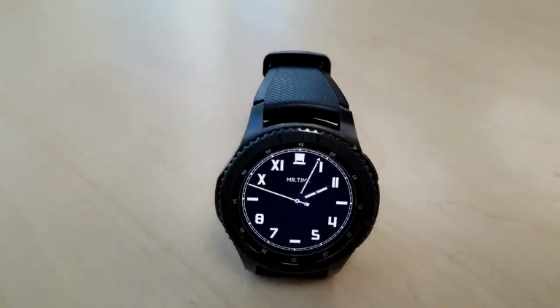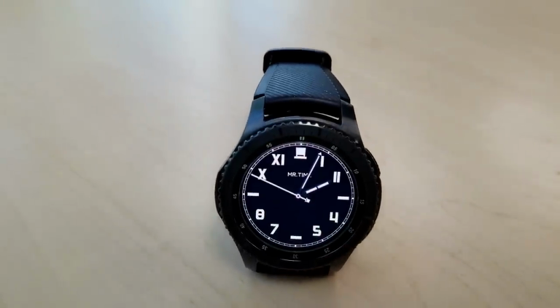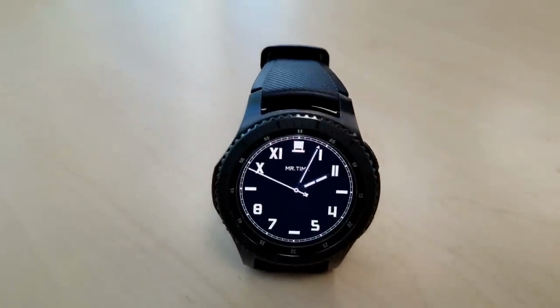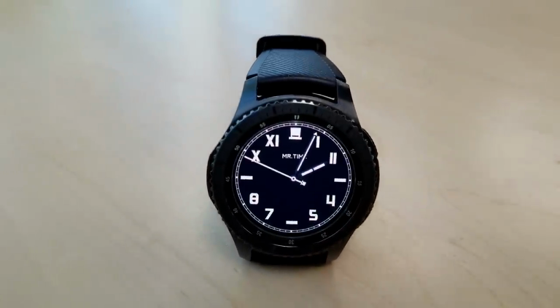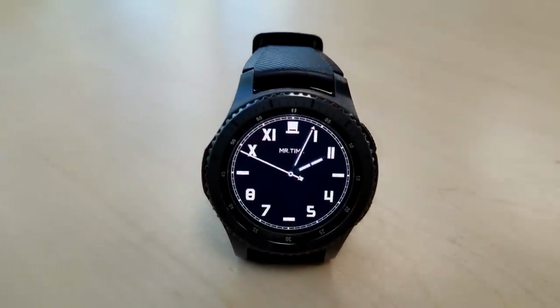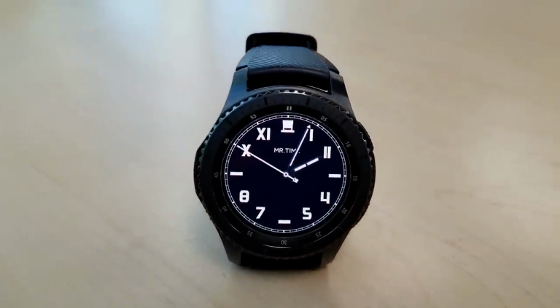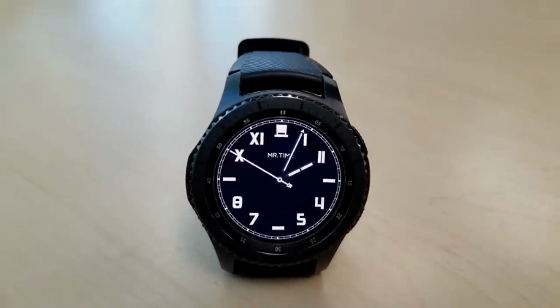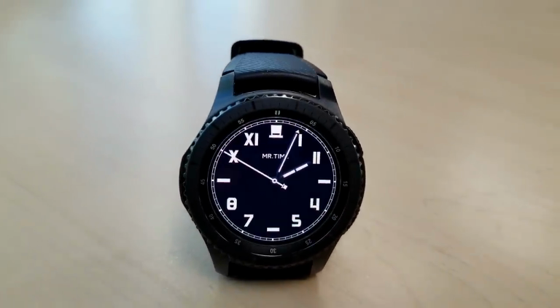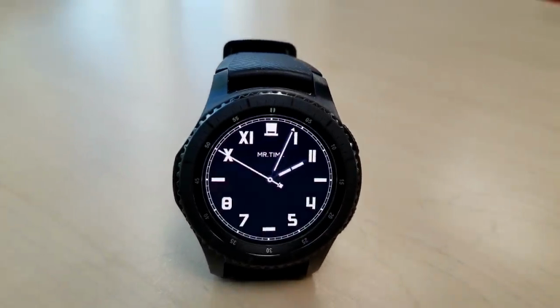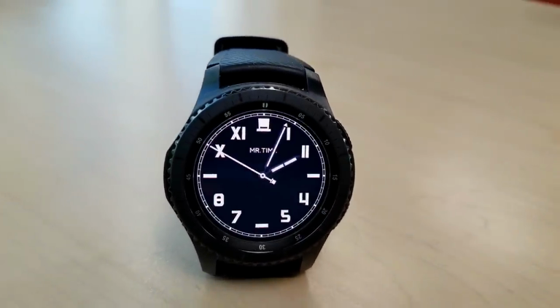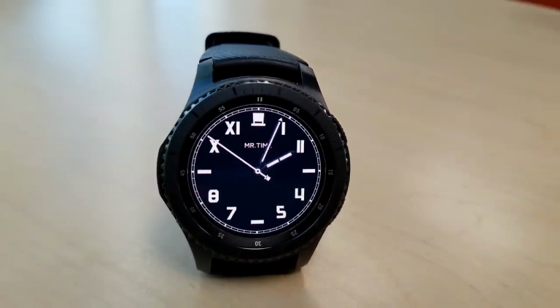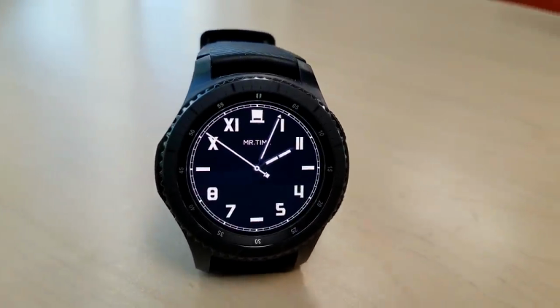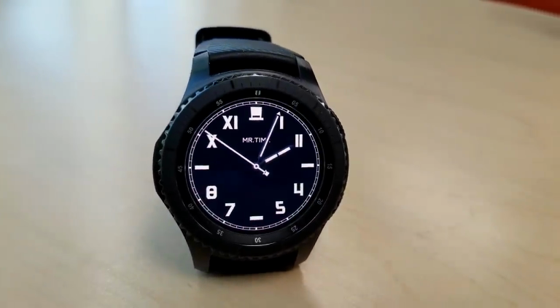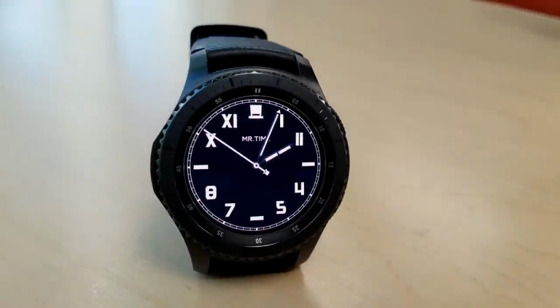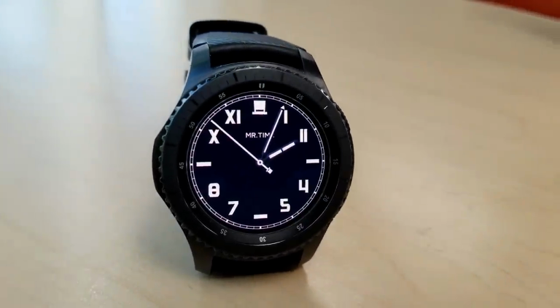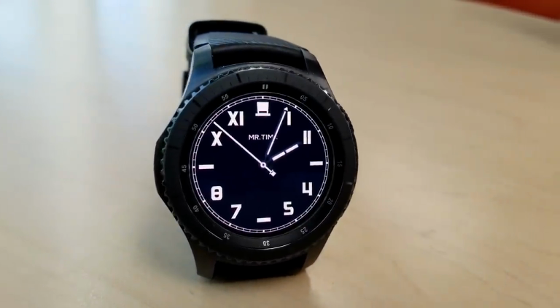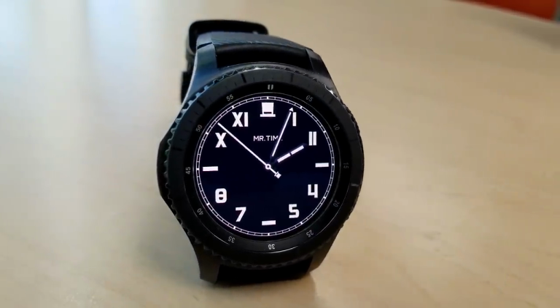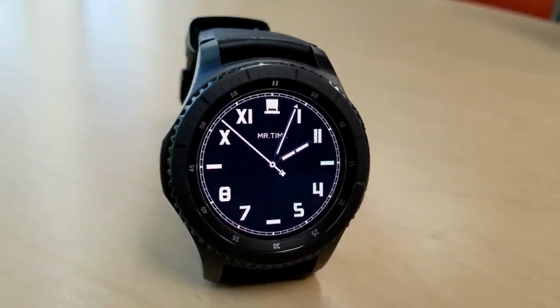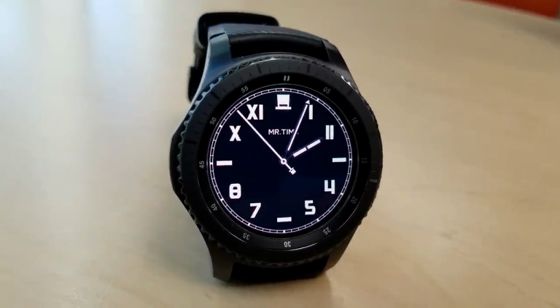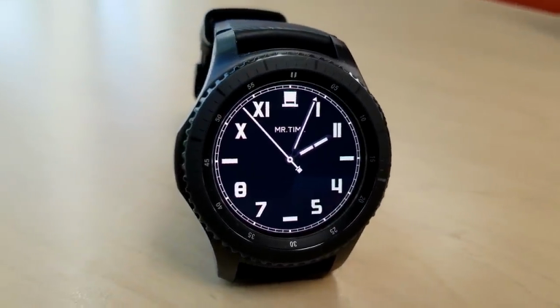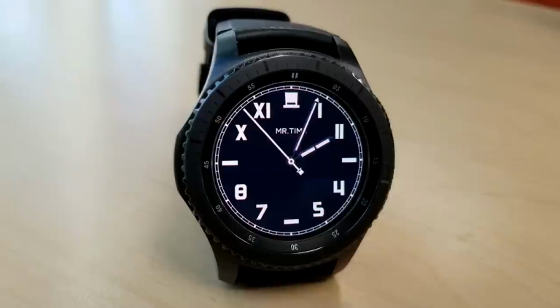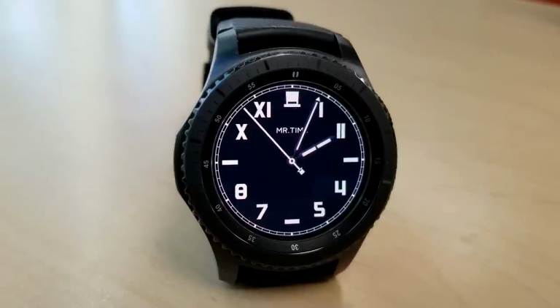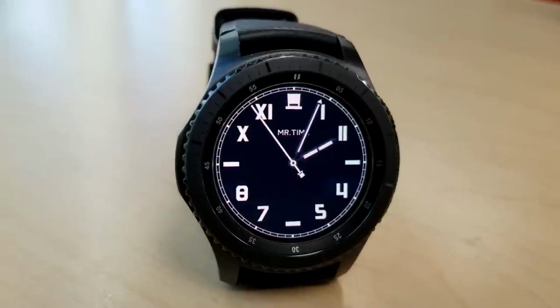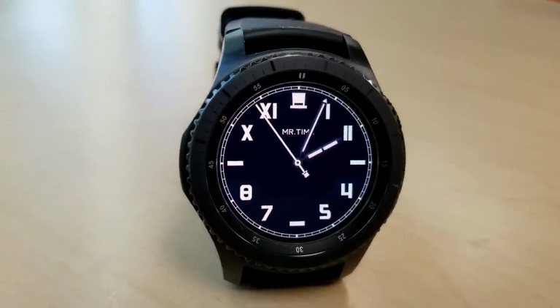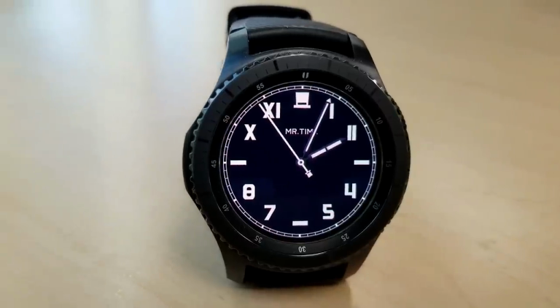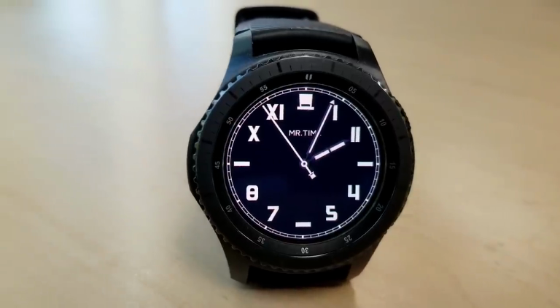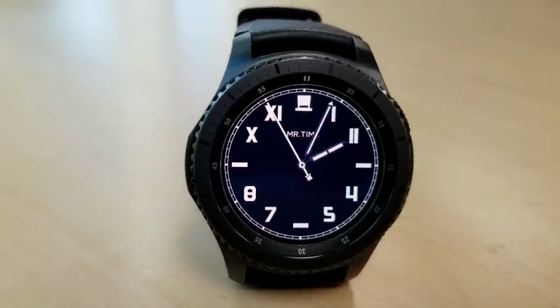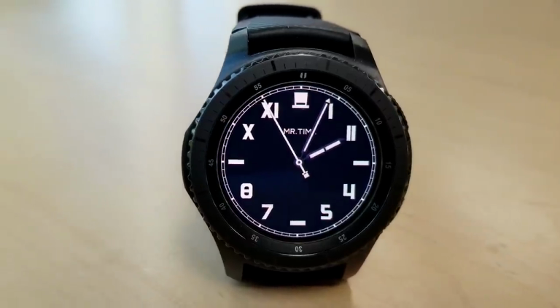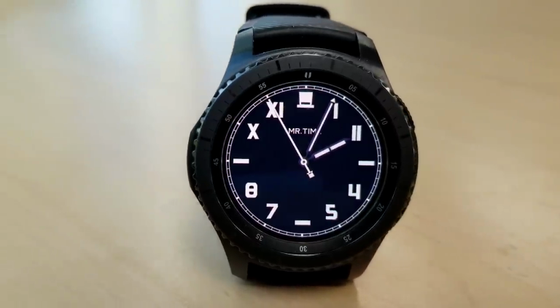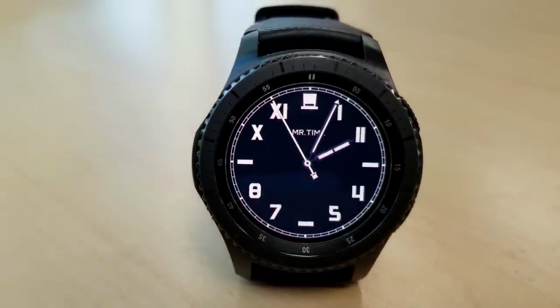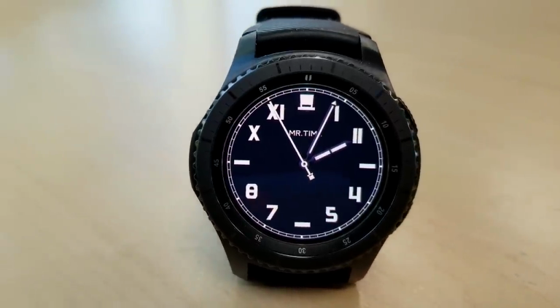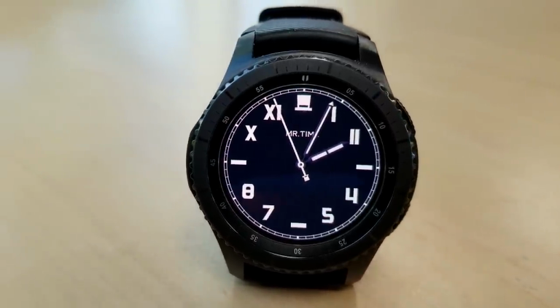Here's a dark background analog watch face with contrasting white digits and this one is set in a clean, simple and minimalist design.